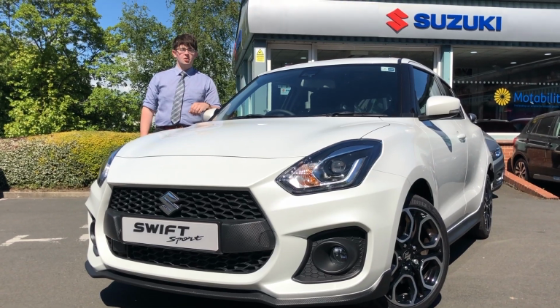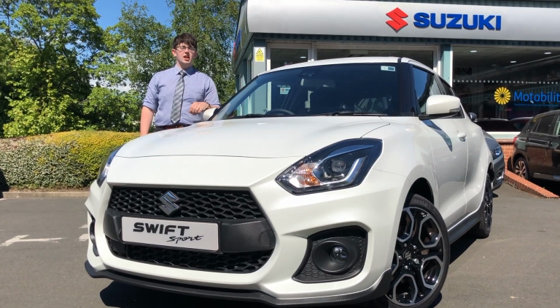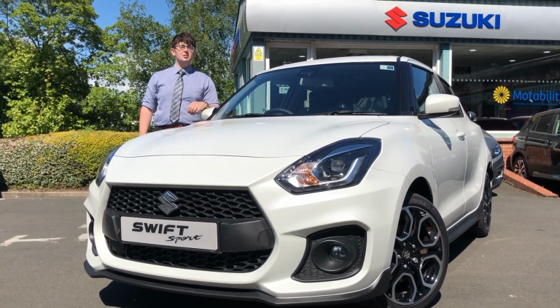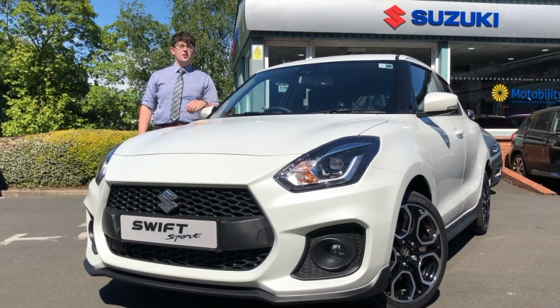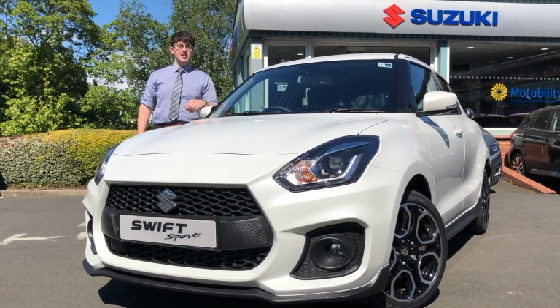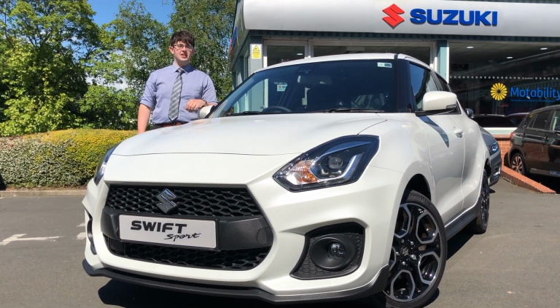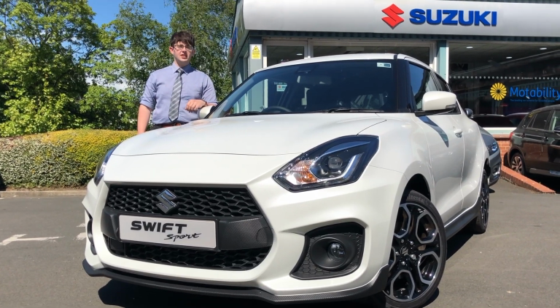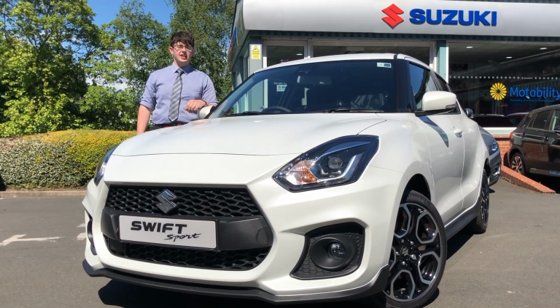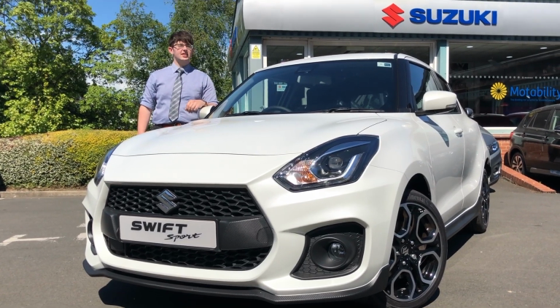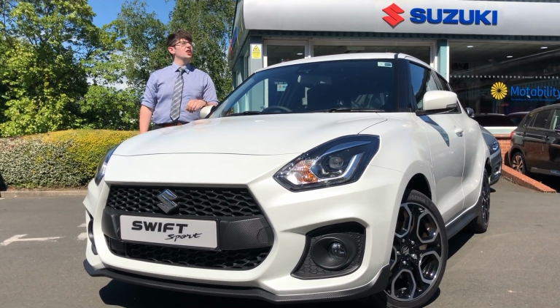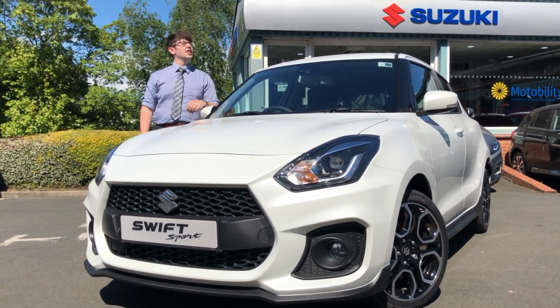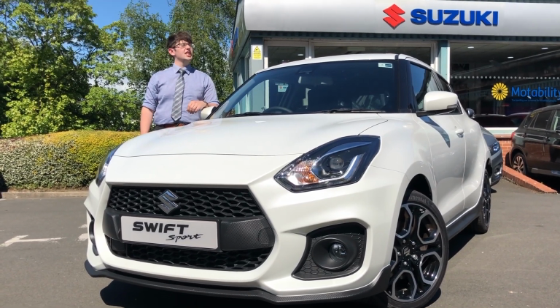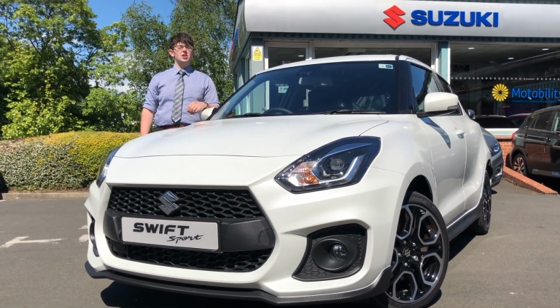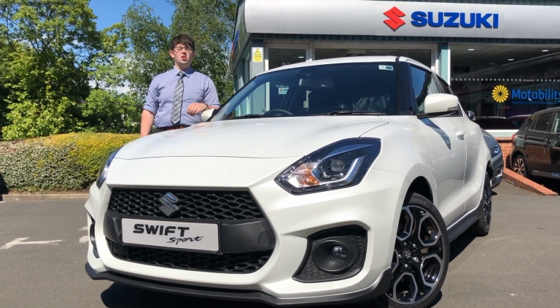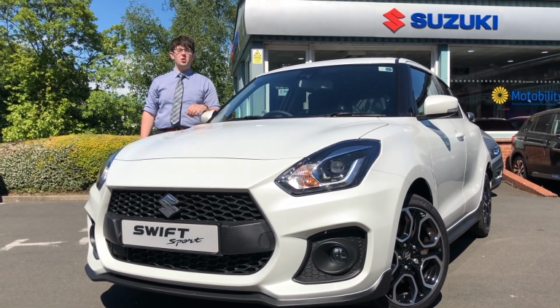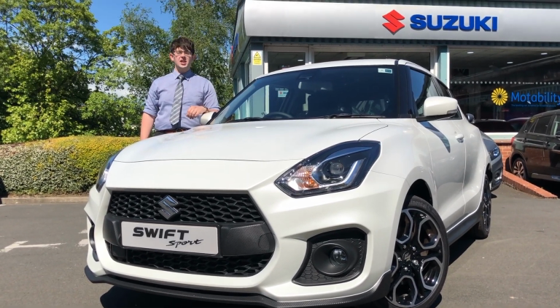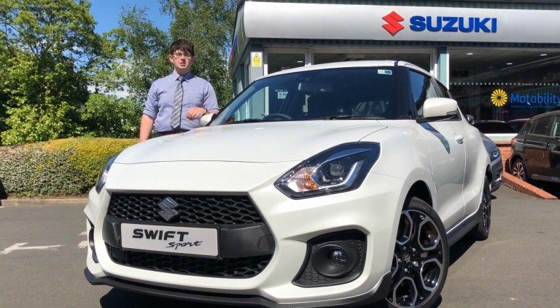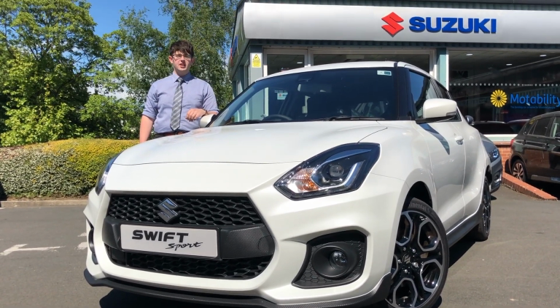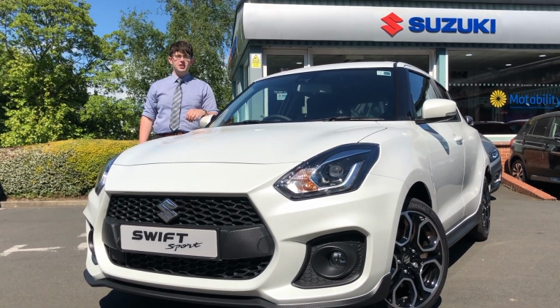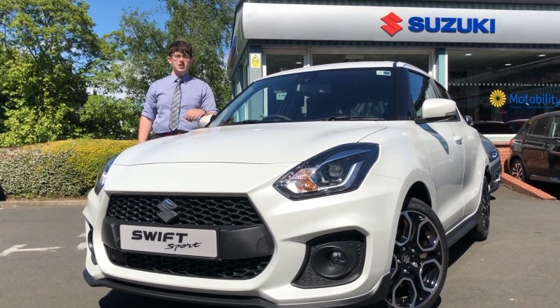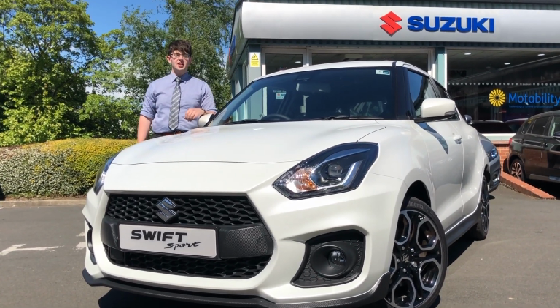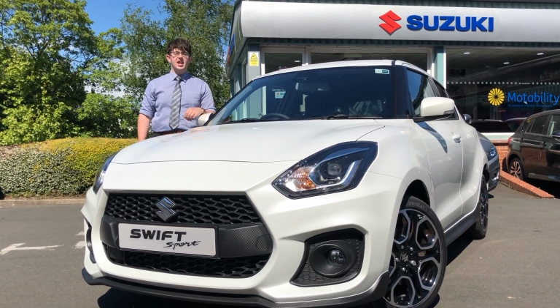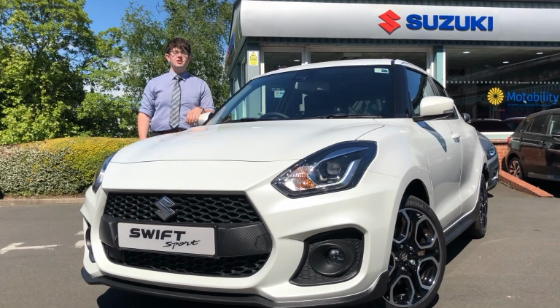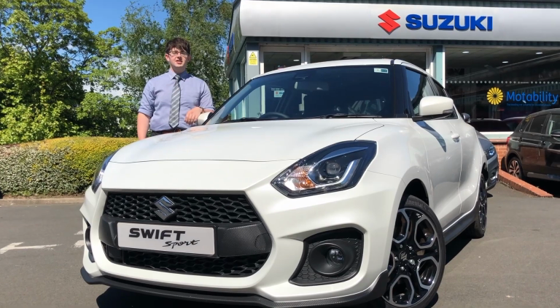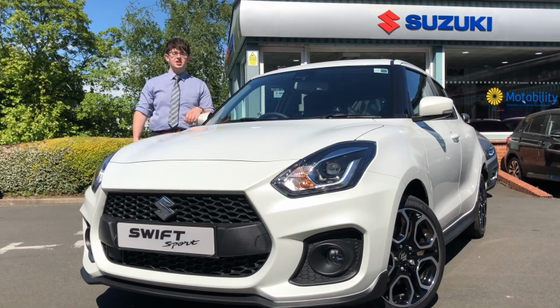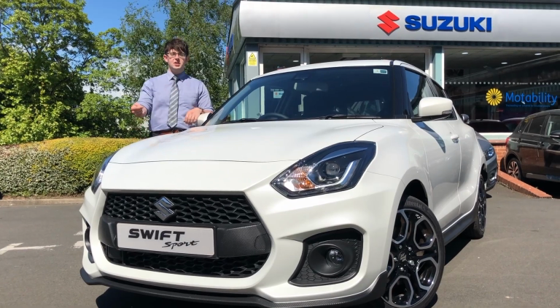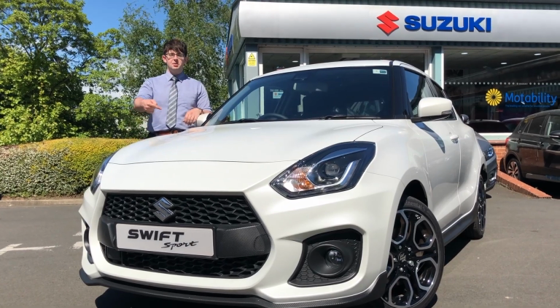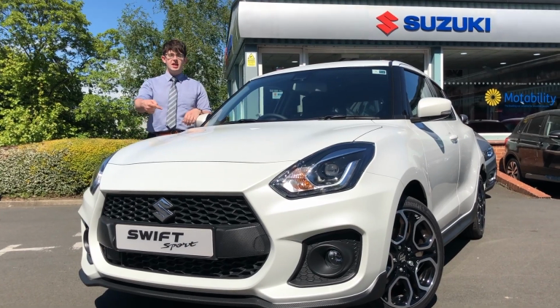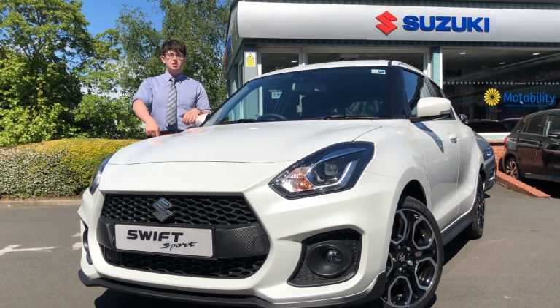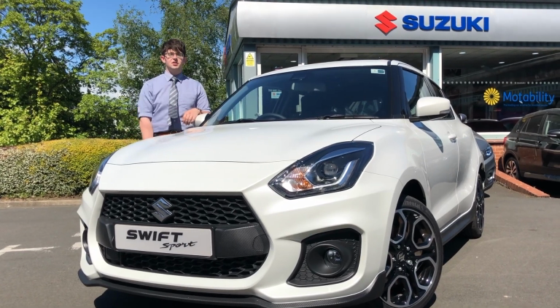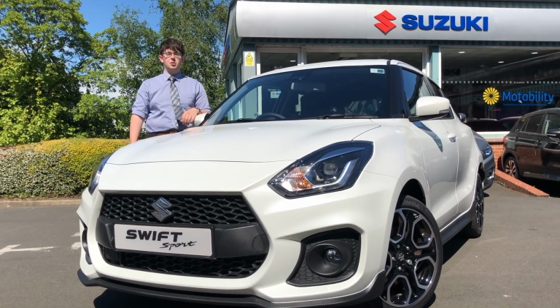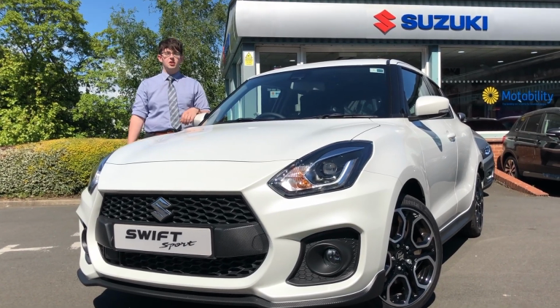Welcome to Ford It & Suzuki. It's a lovely day so I thought why not do a video giving you 10 reasons you need to buy a Swift Sport.